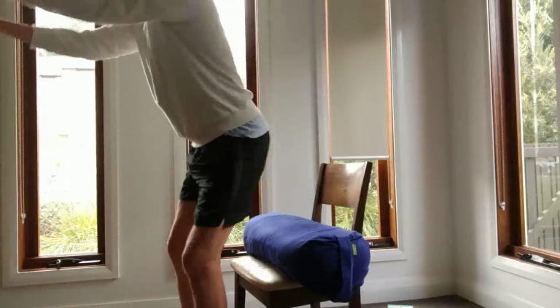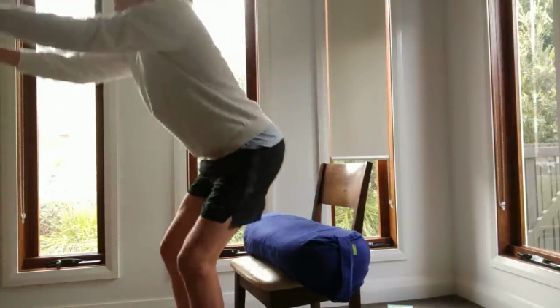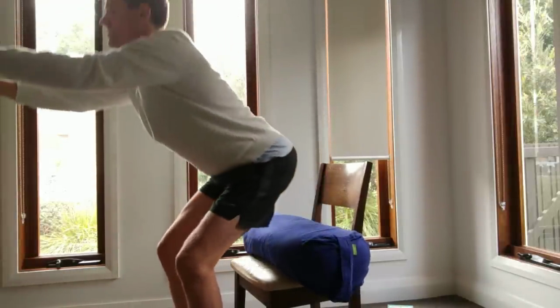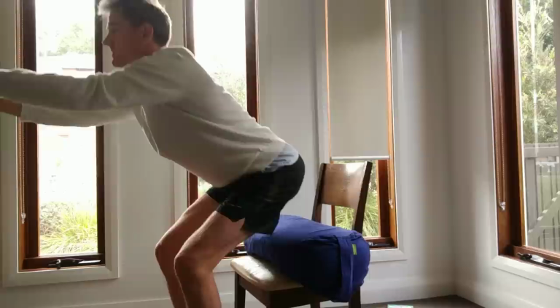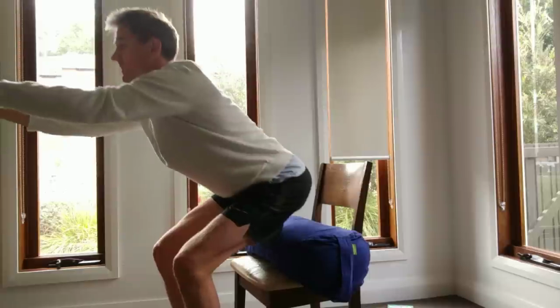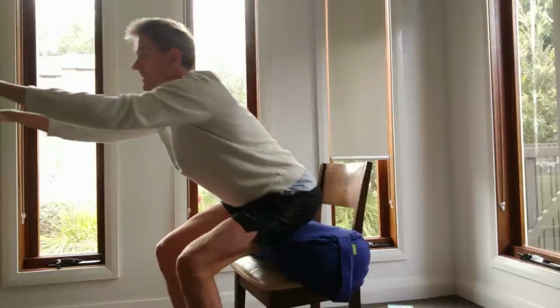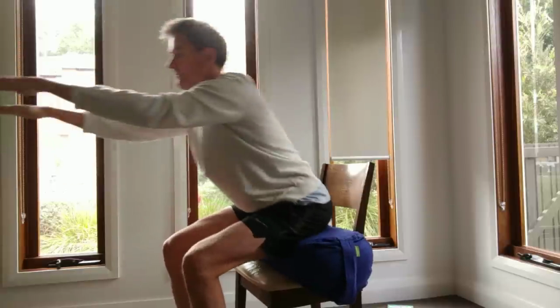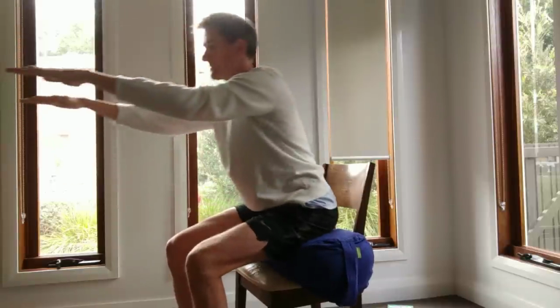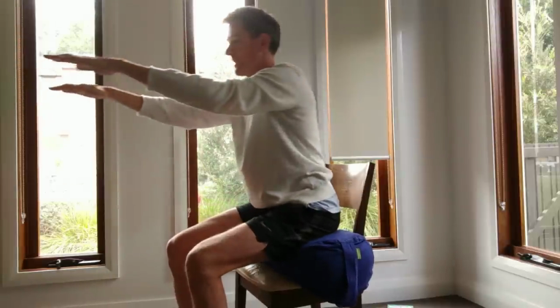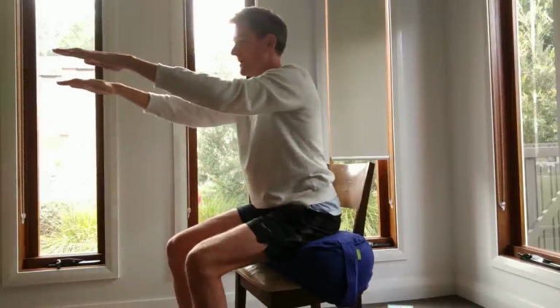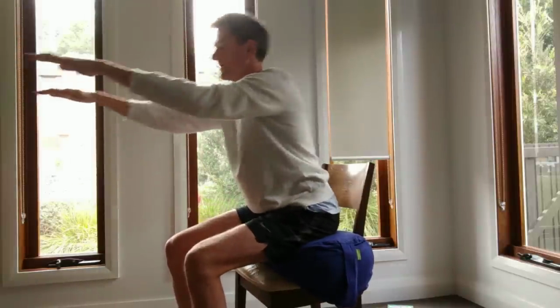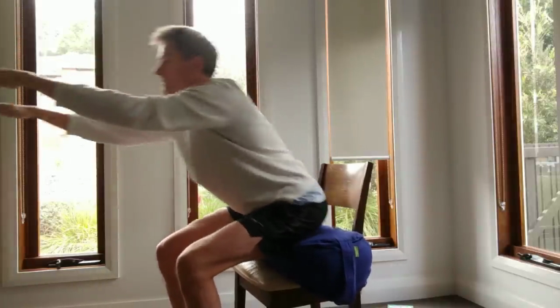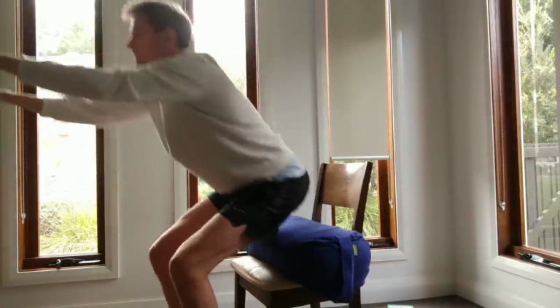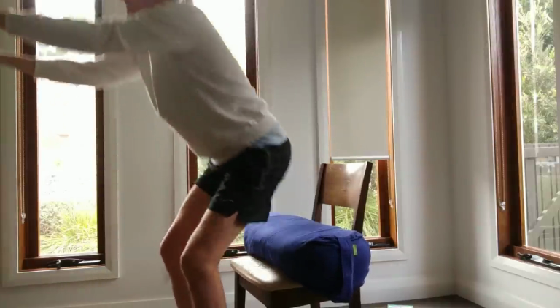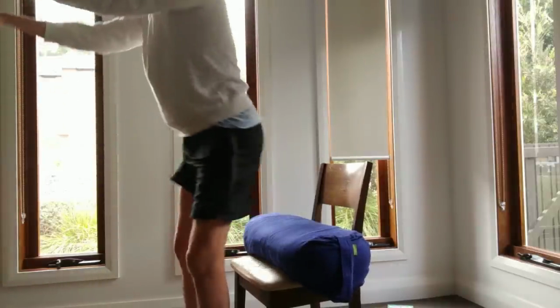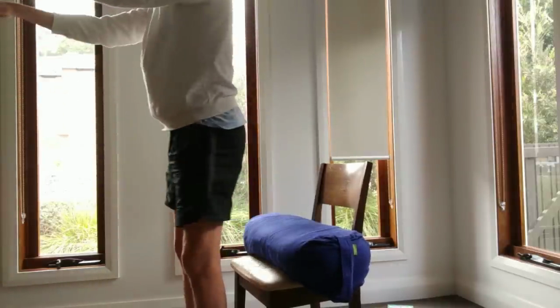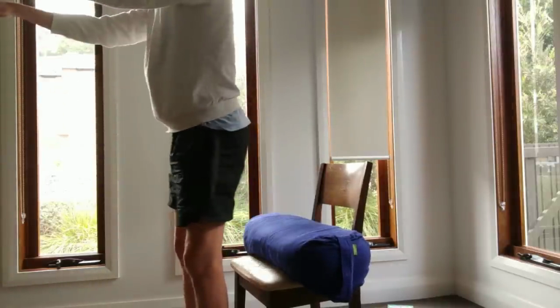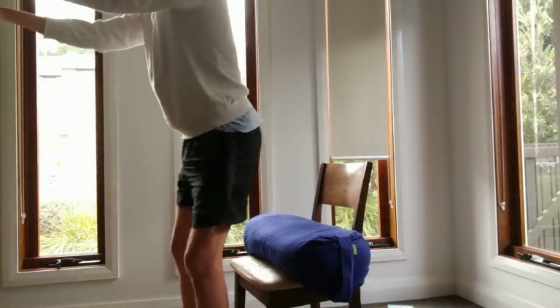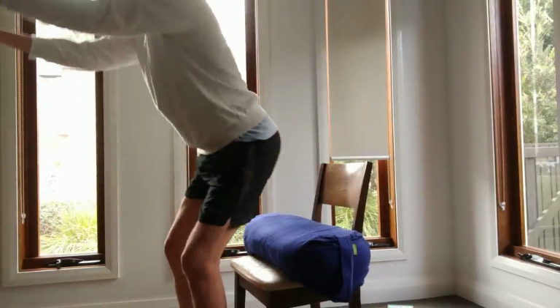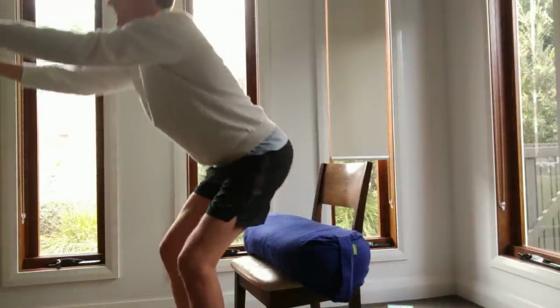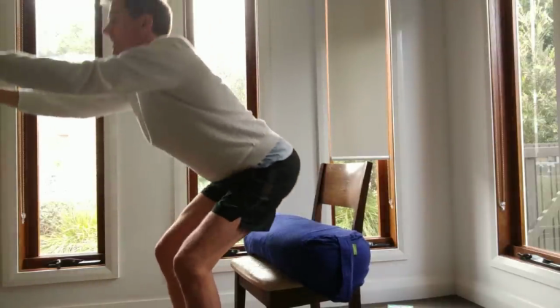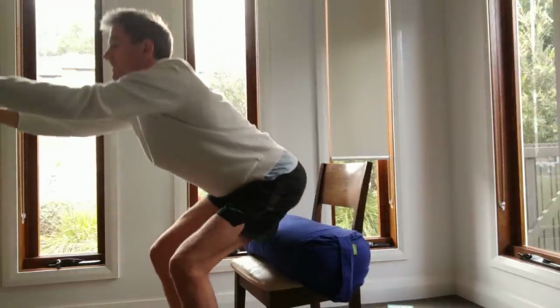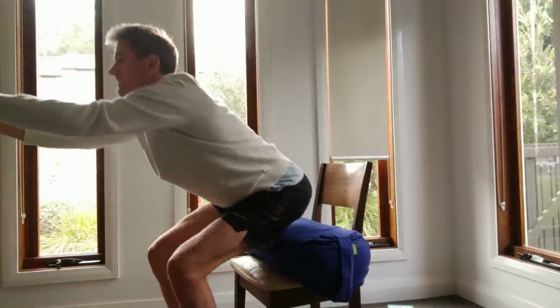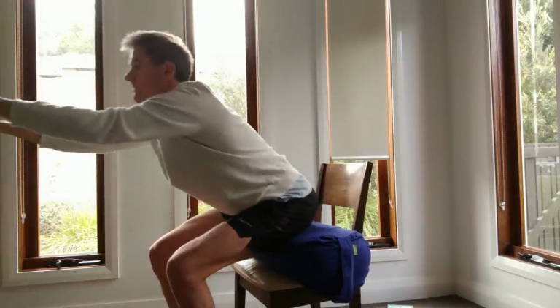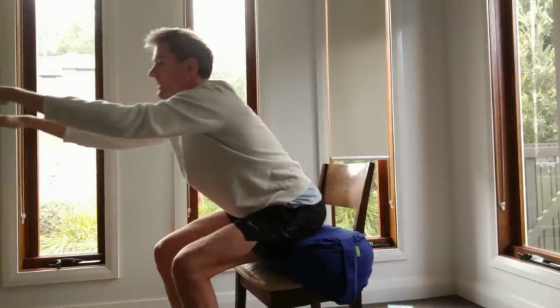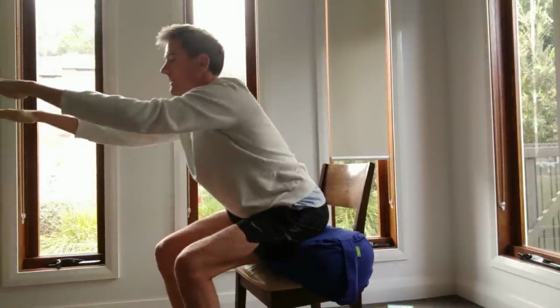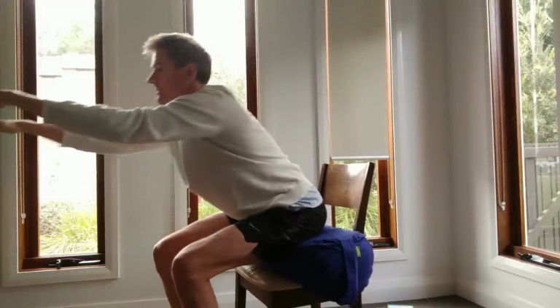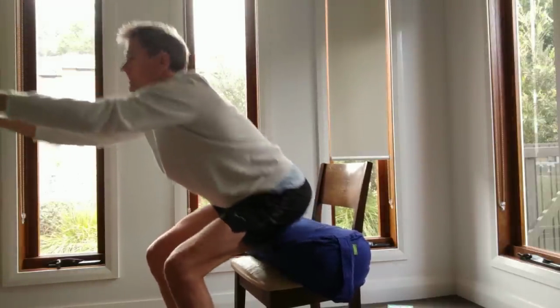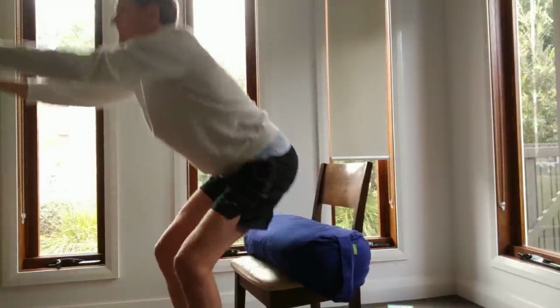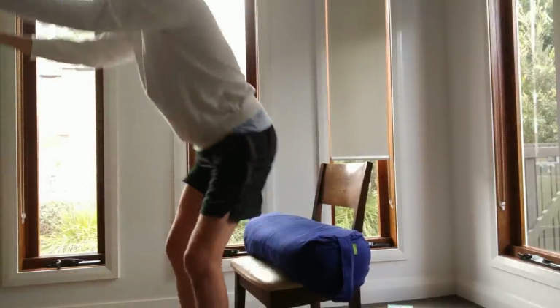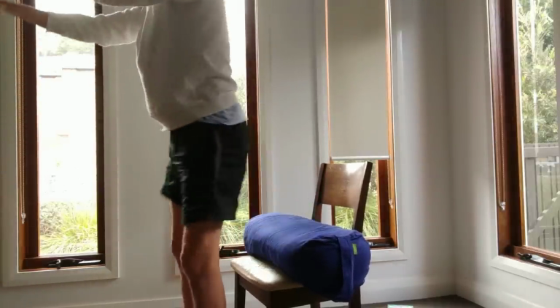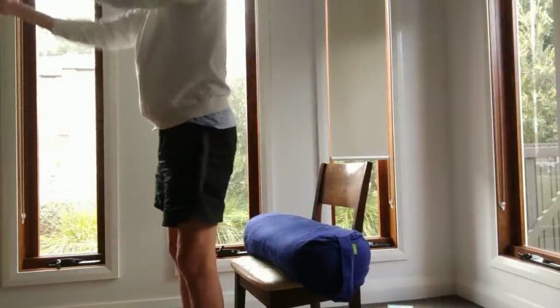If you want to challenge yourself, come down slower — that makes it more difficult.